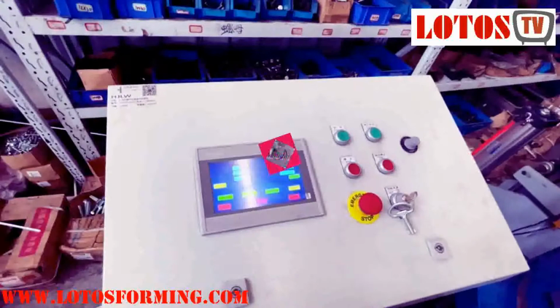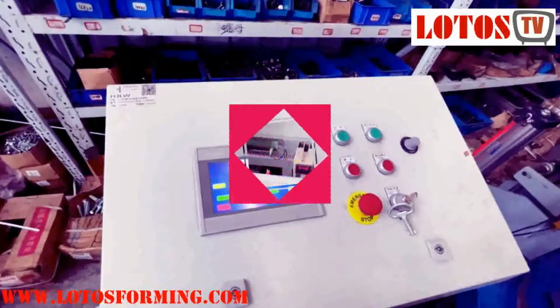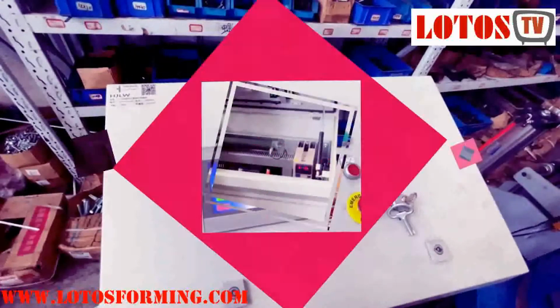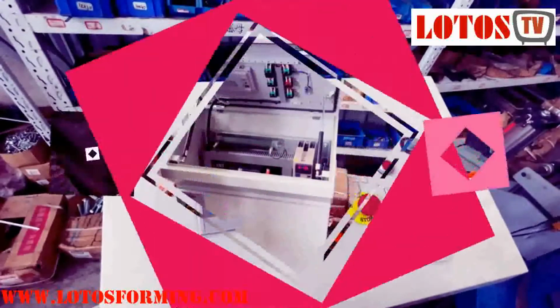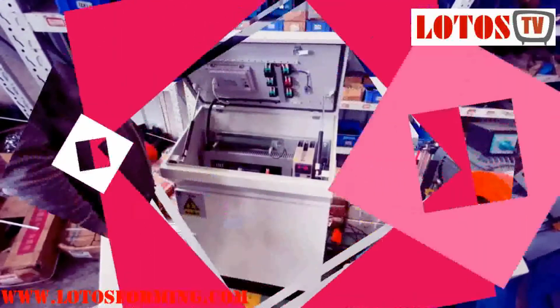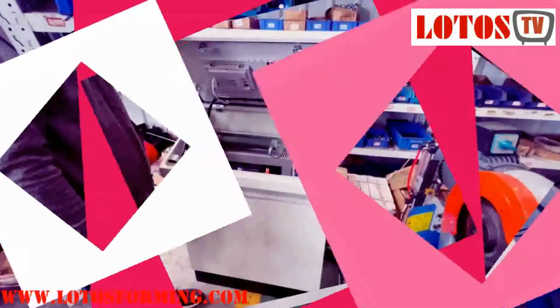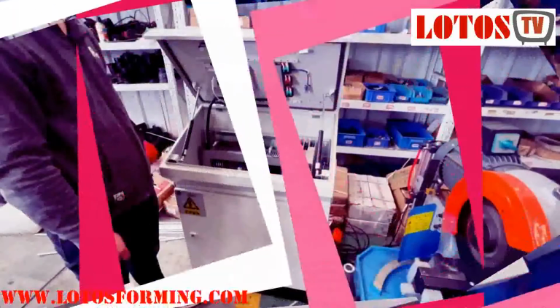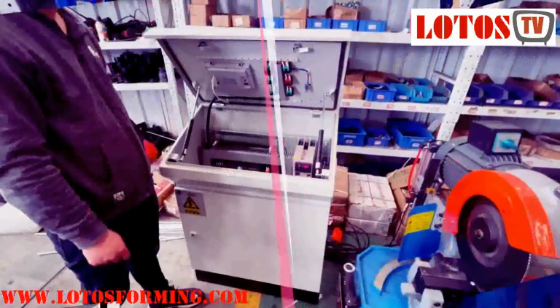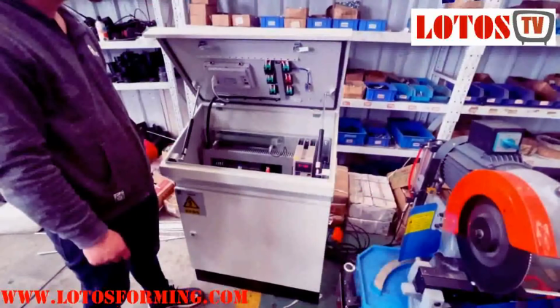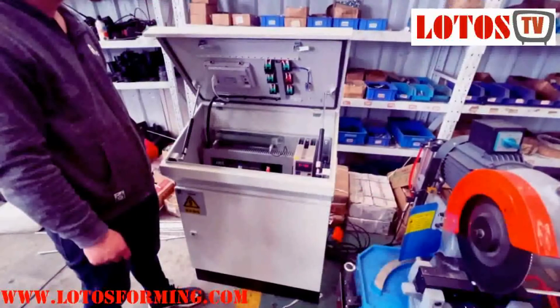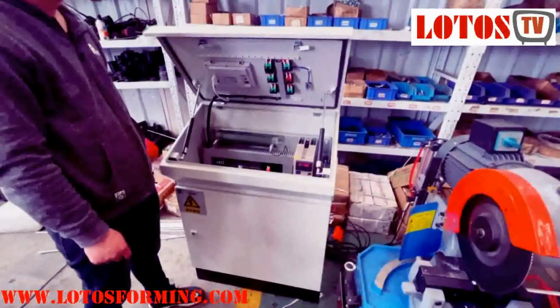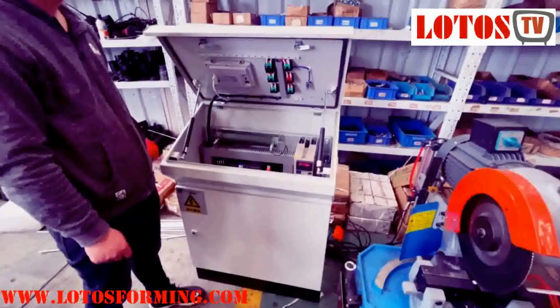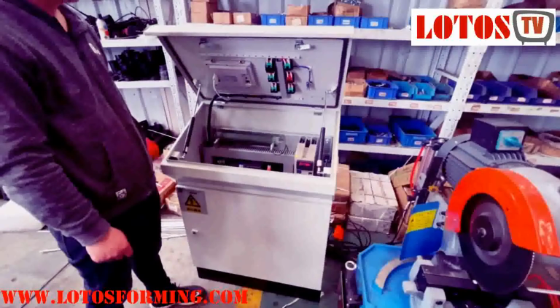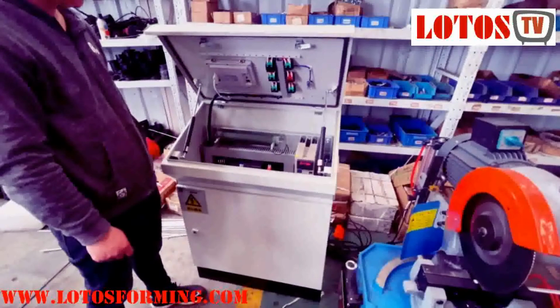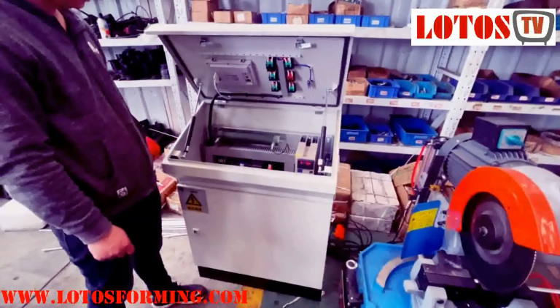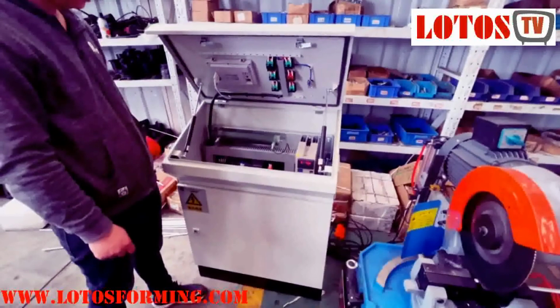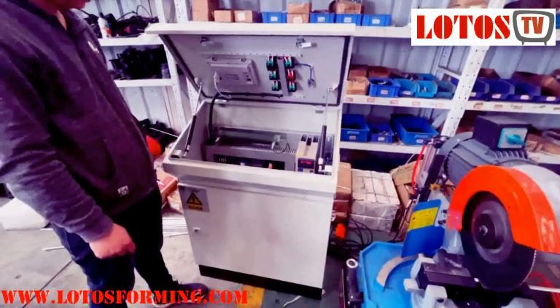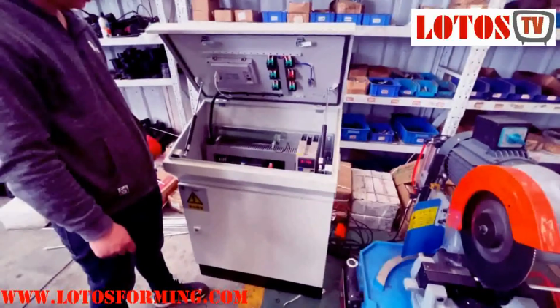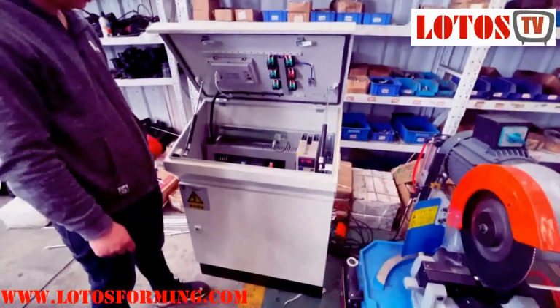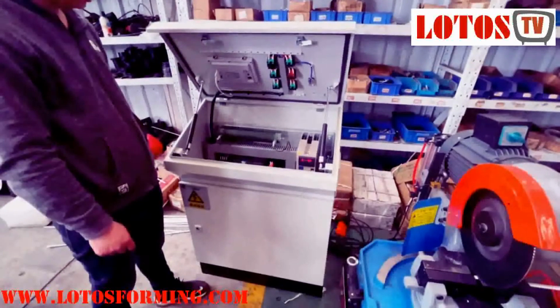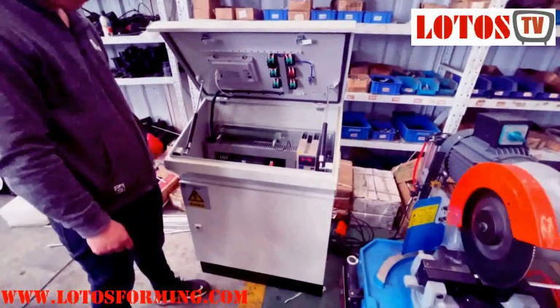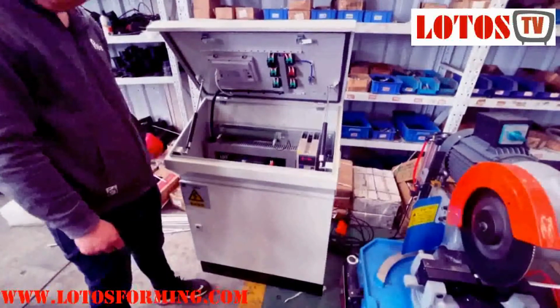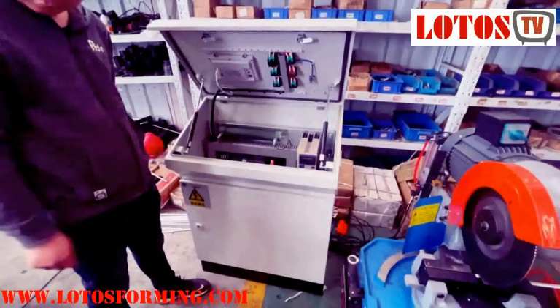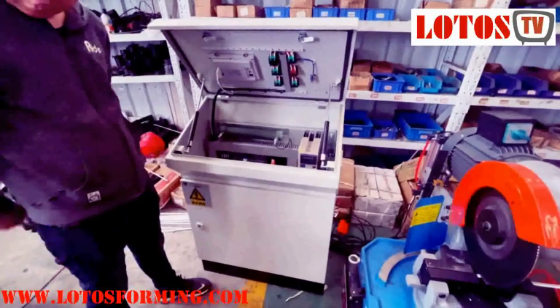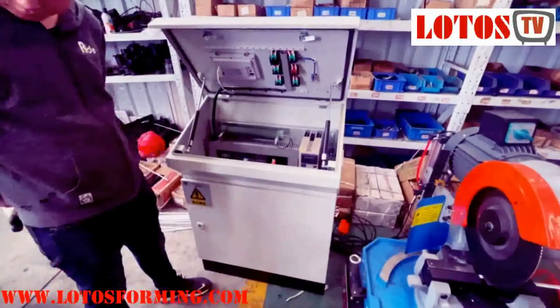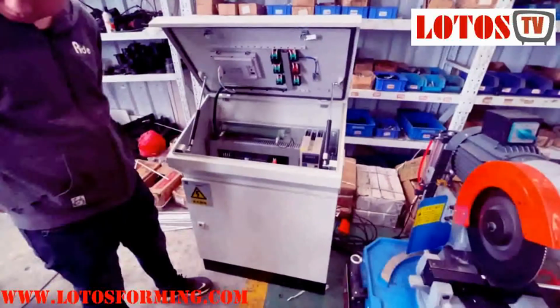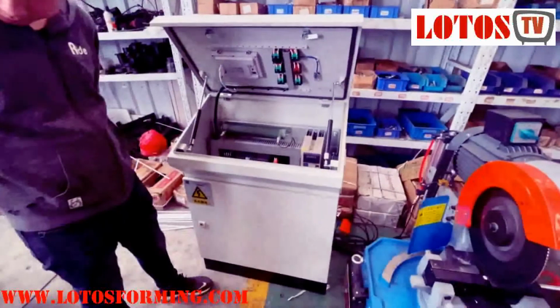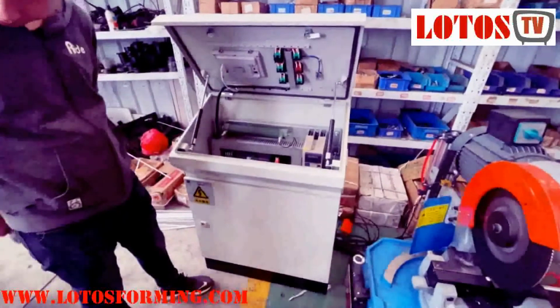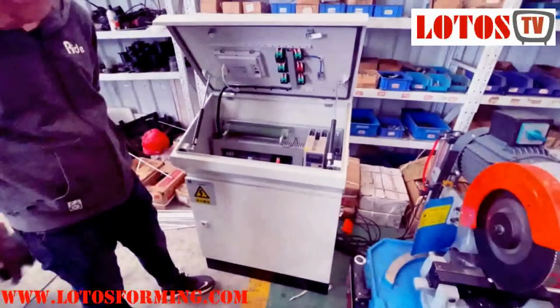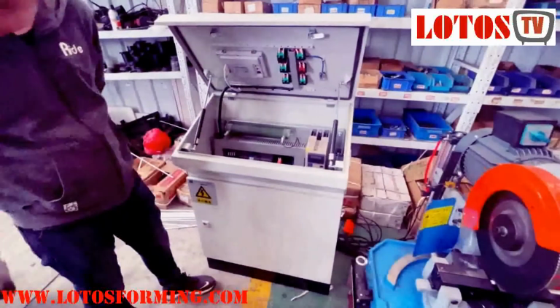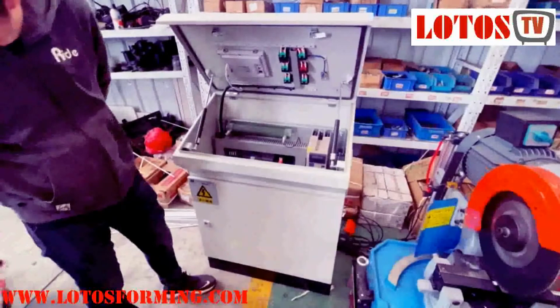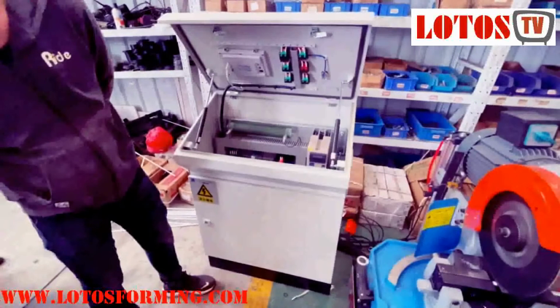Andrew, in this video I just wanted to show you how to operate the machine.